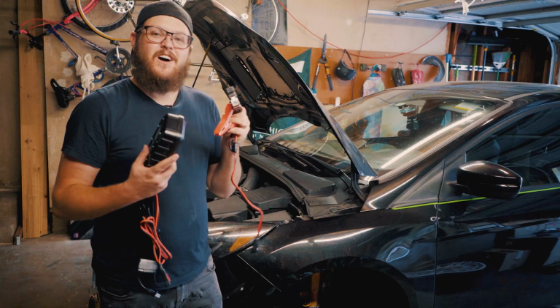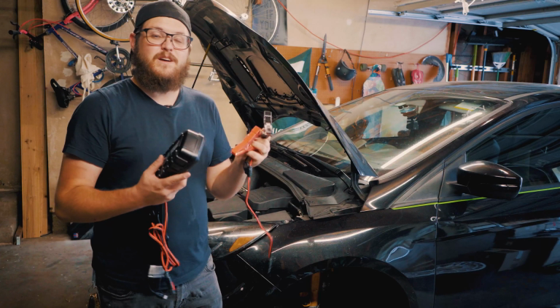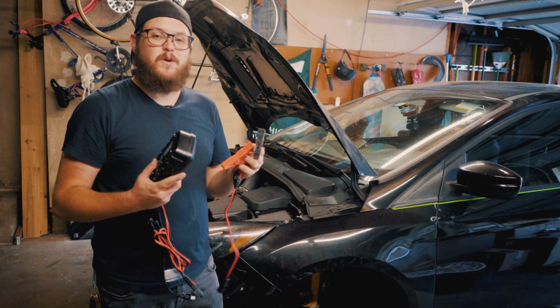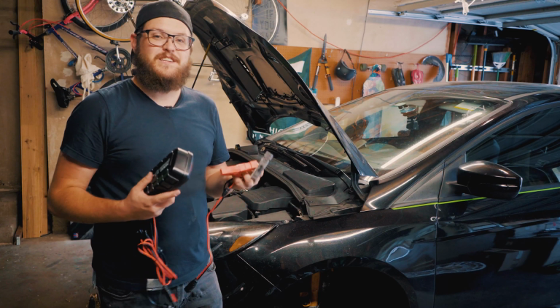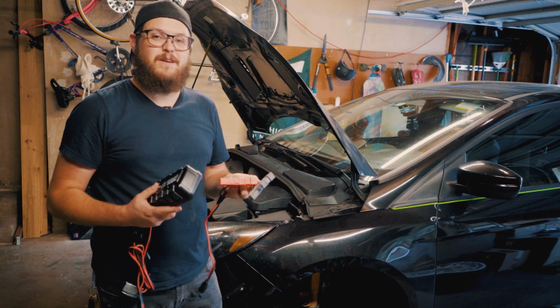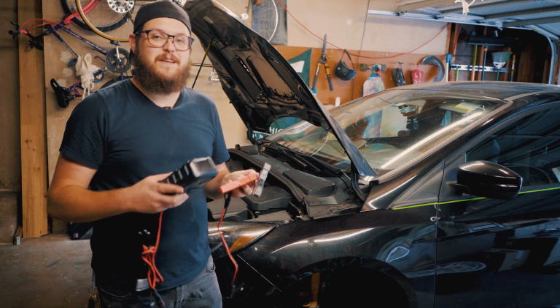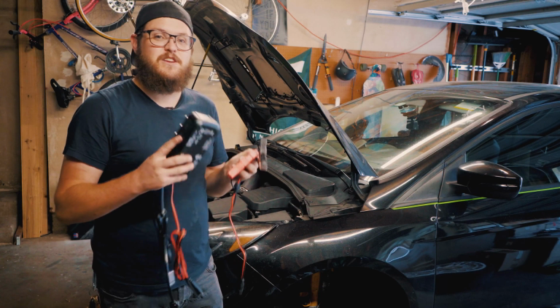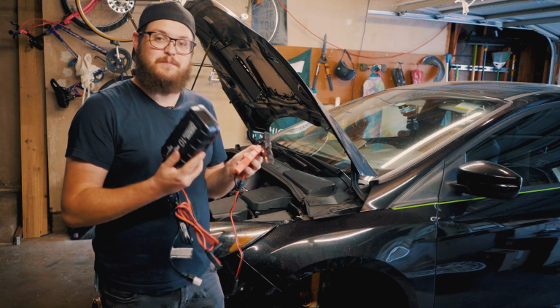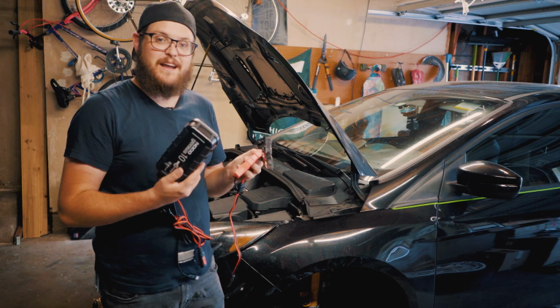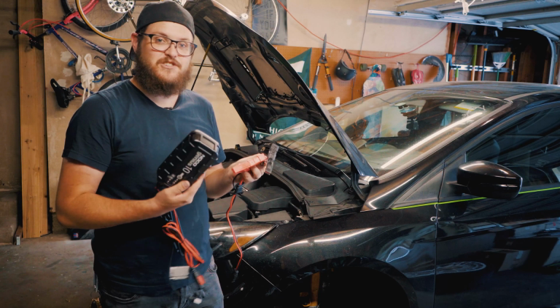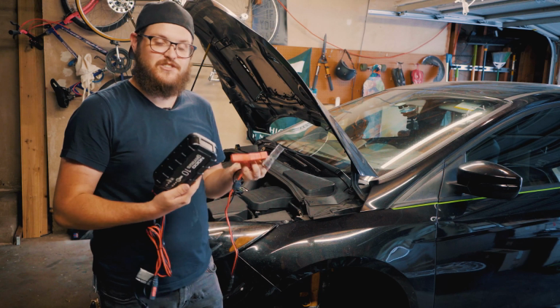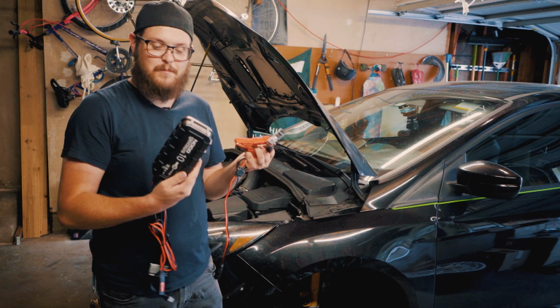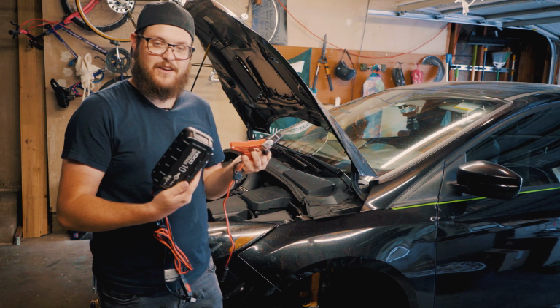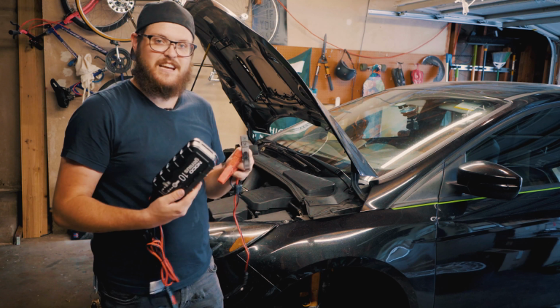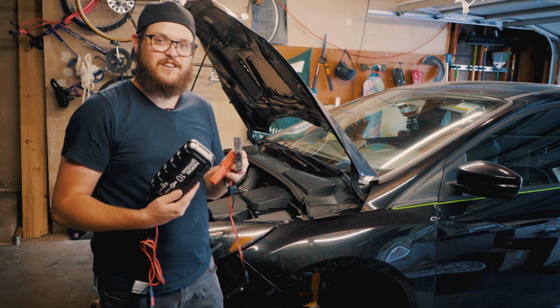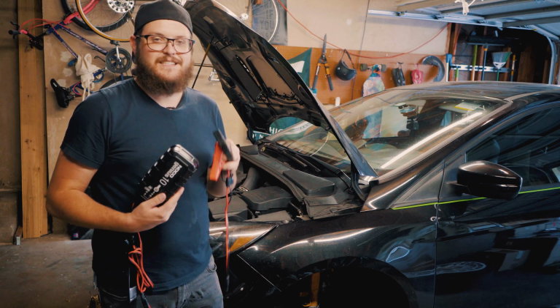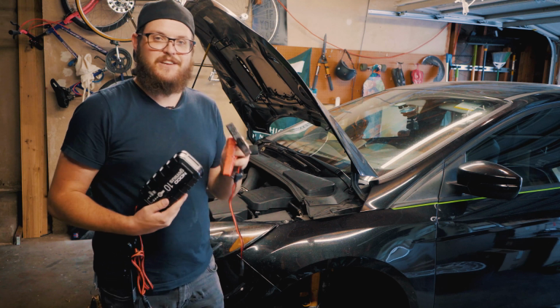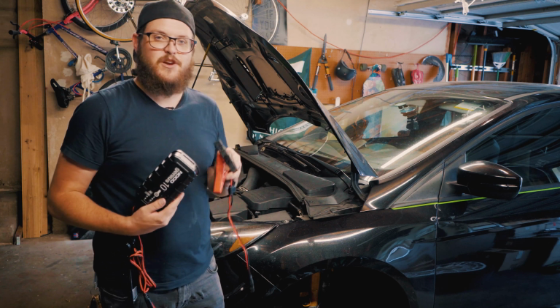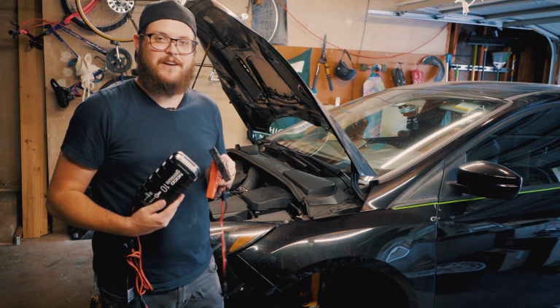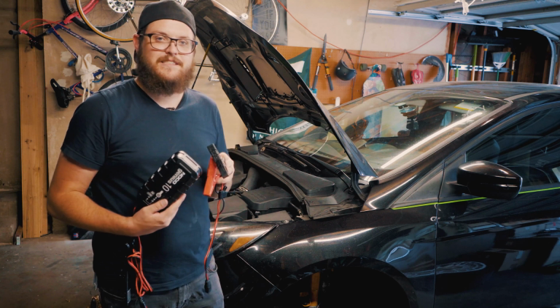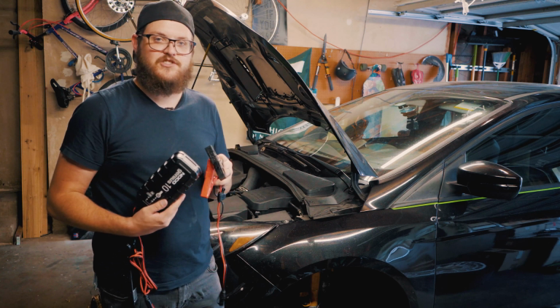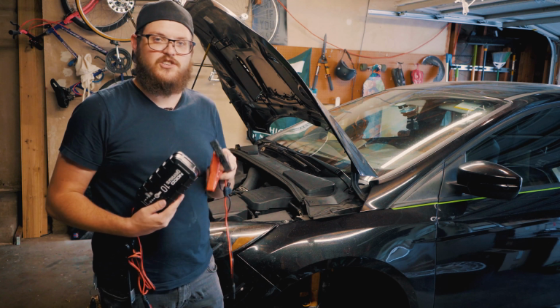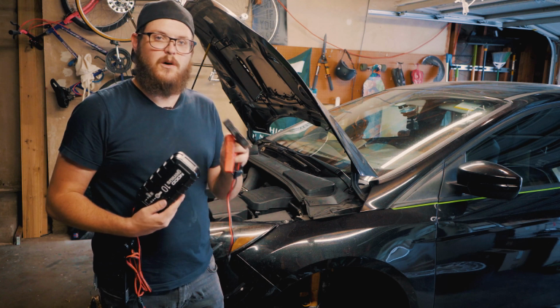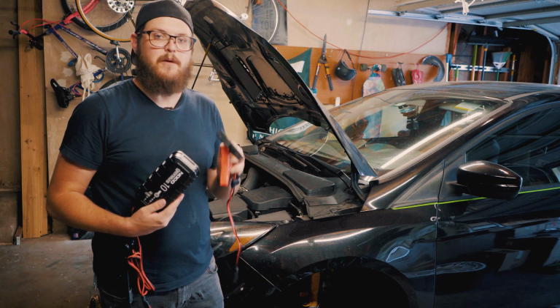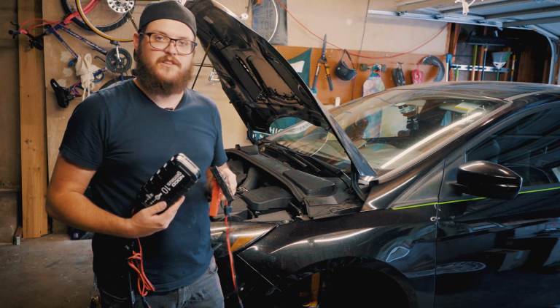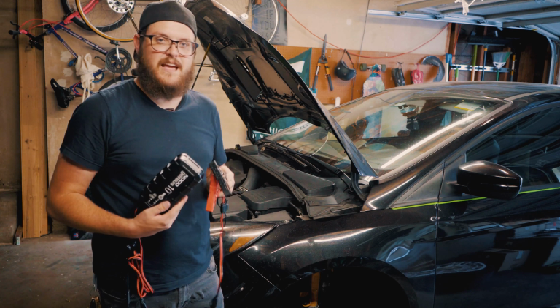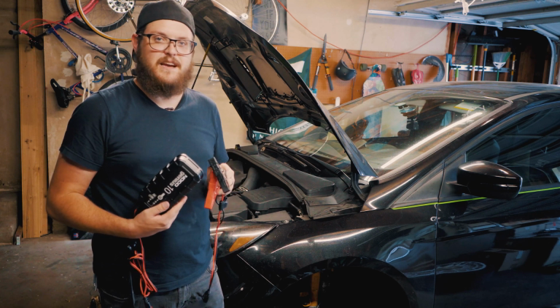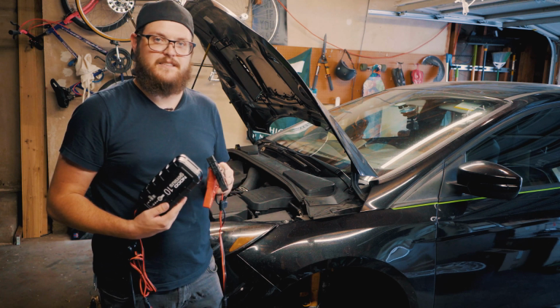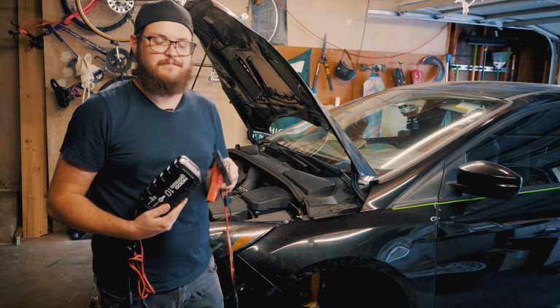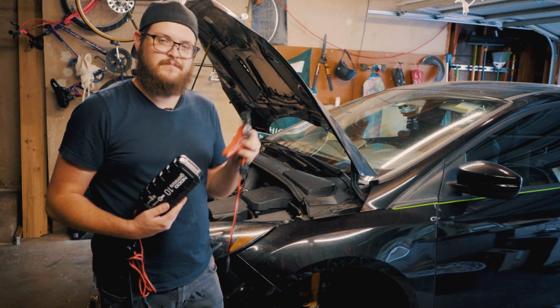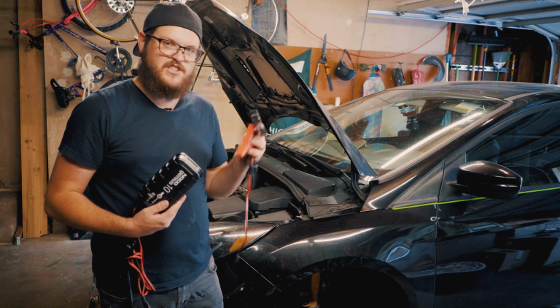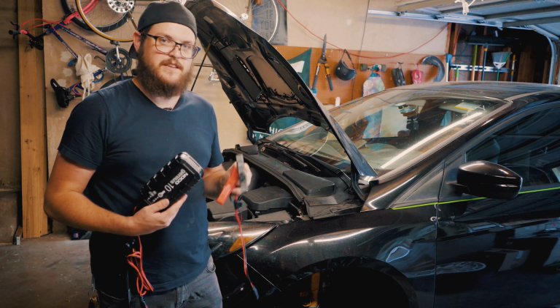We're also going to recommend that you use a battery charger or a battery tender to make sure your battery stays charged while we modulate the ABS system. Let's do this.